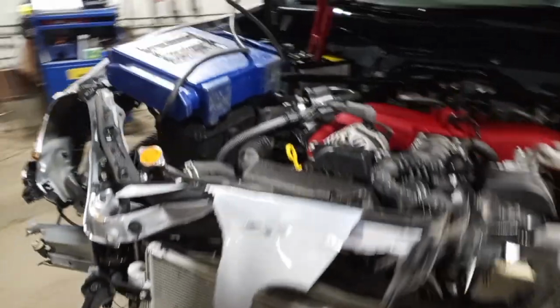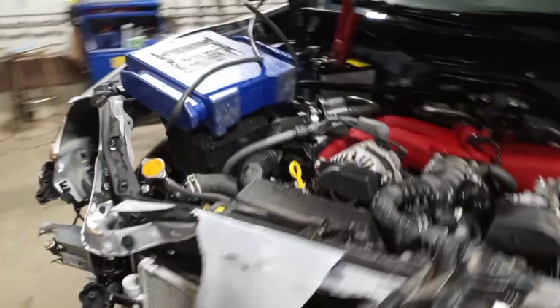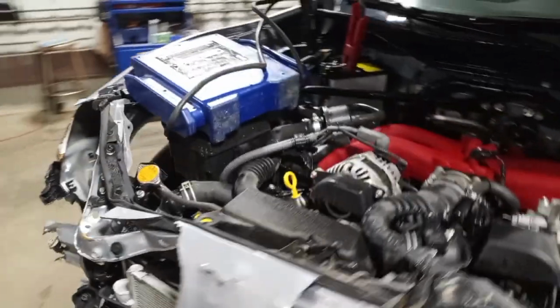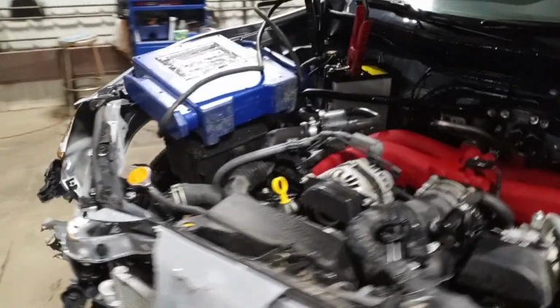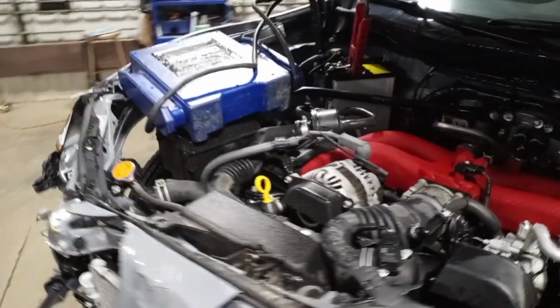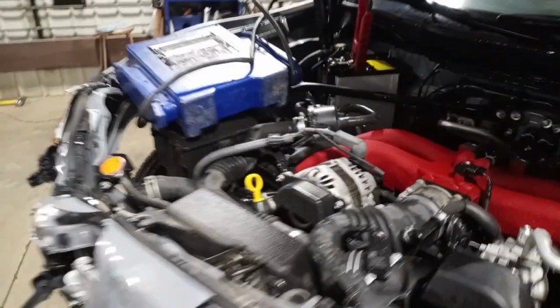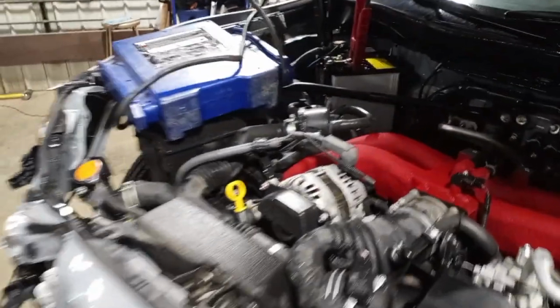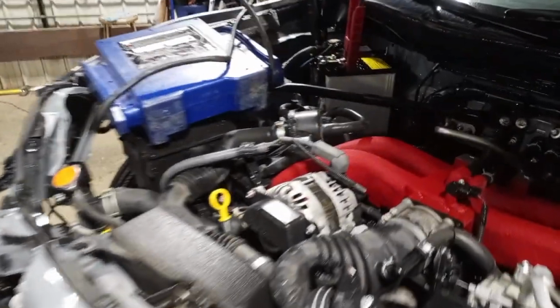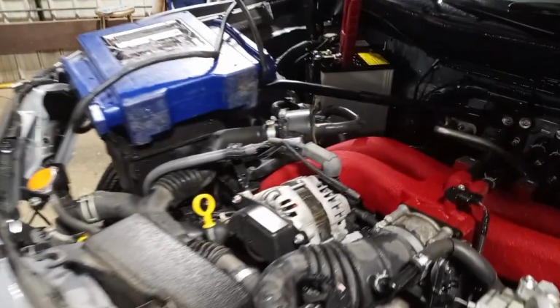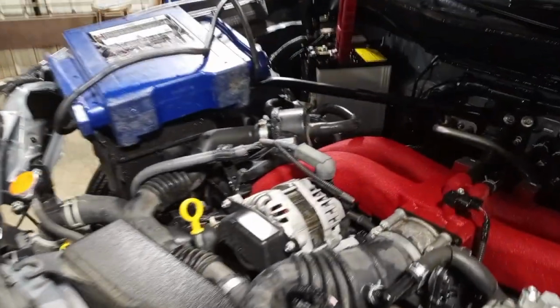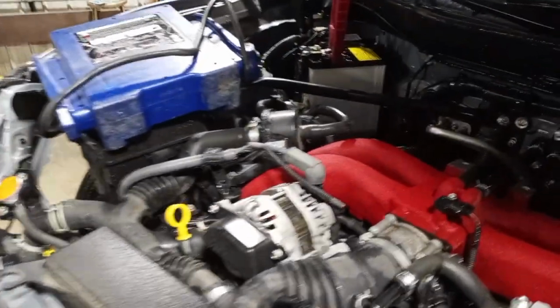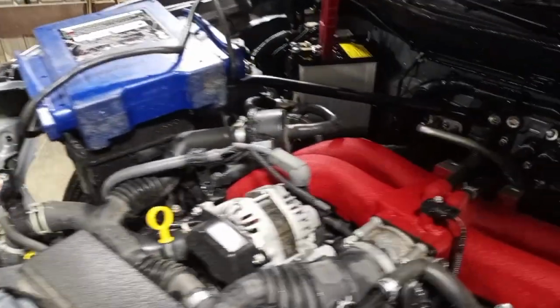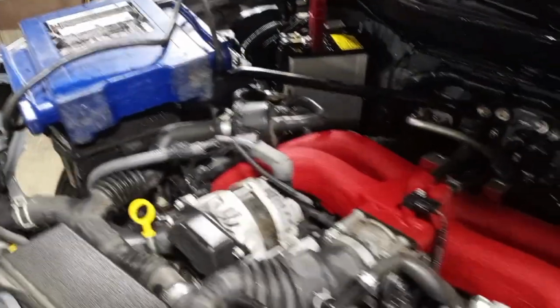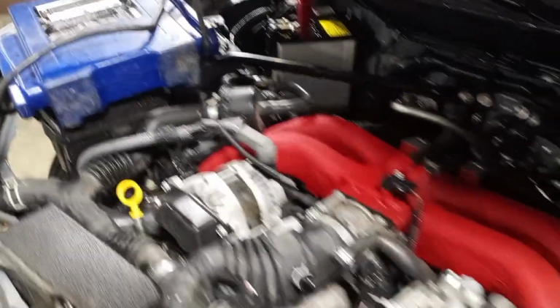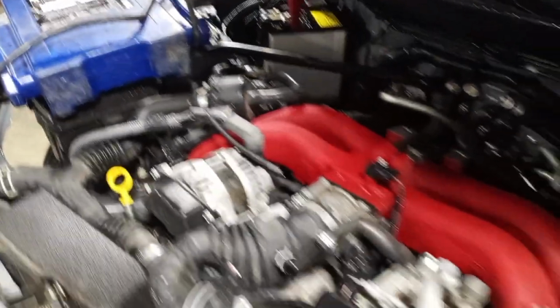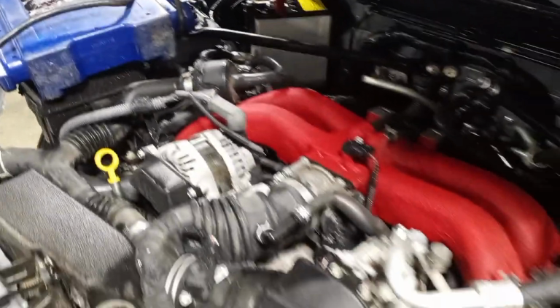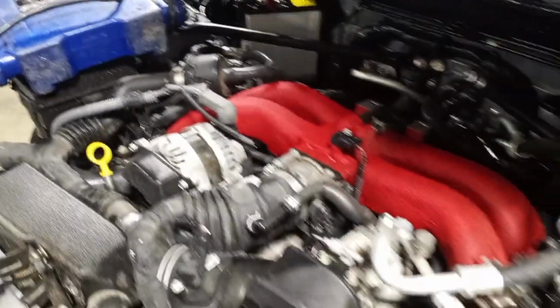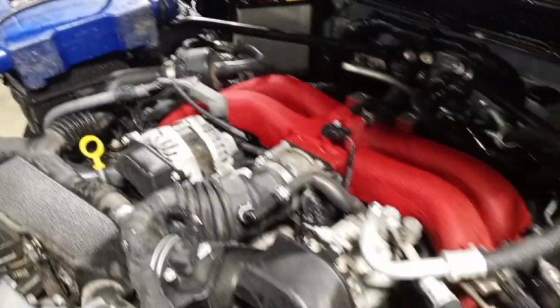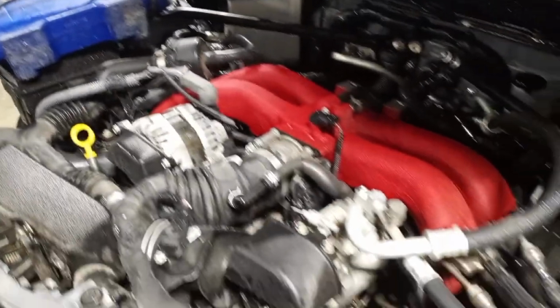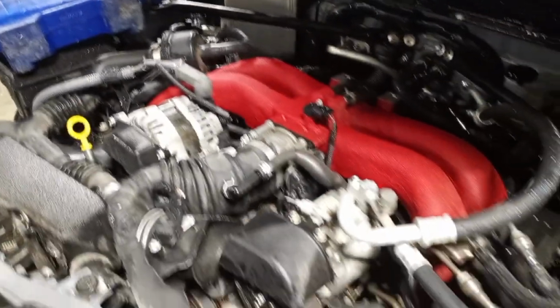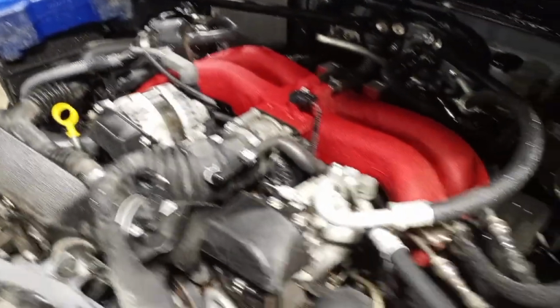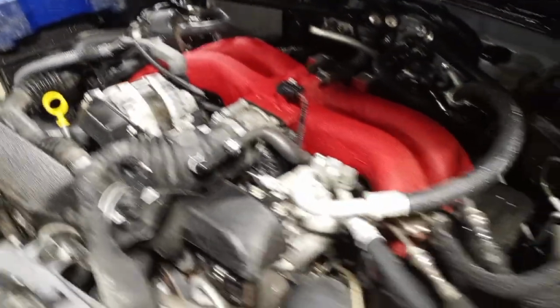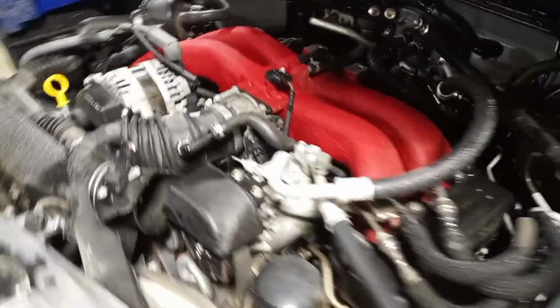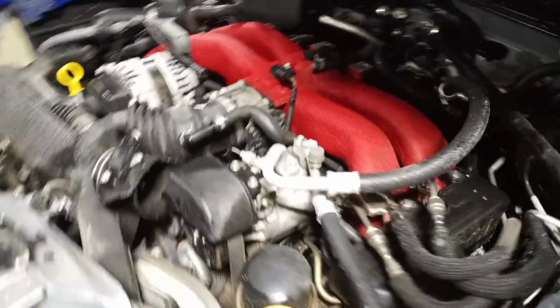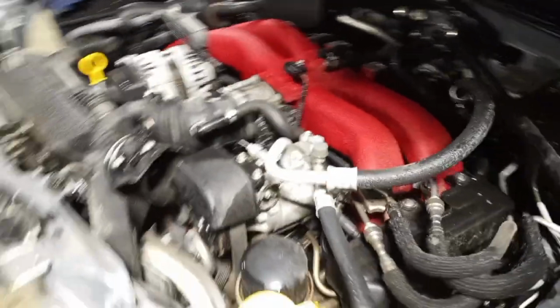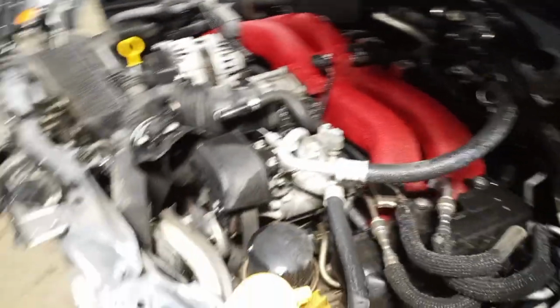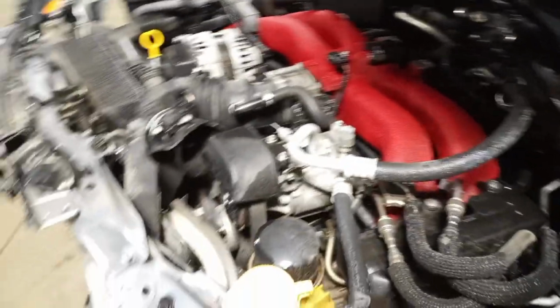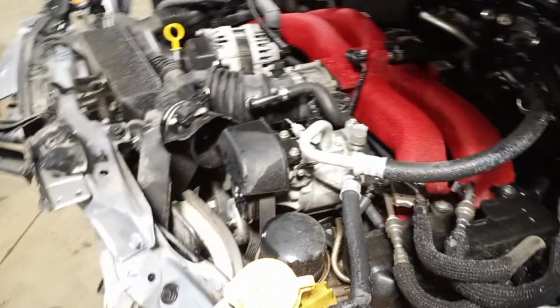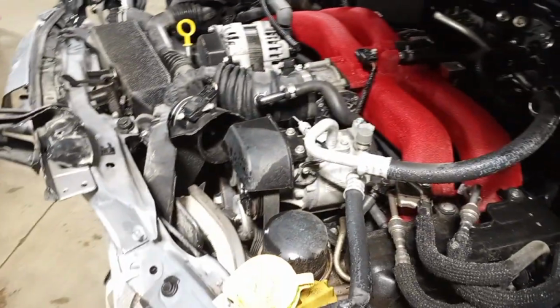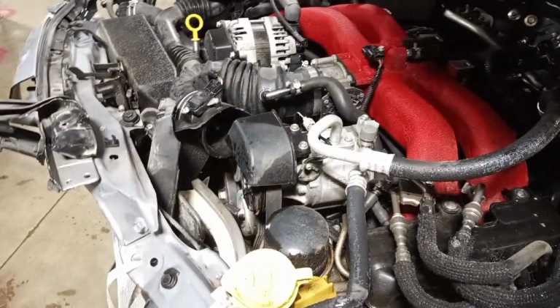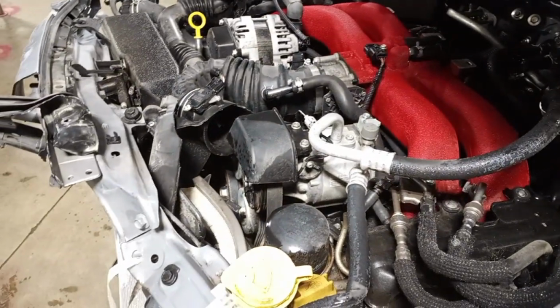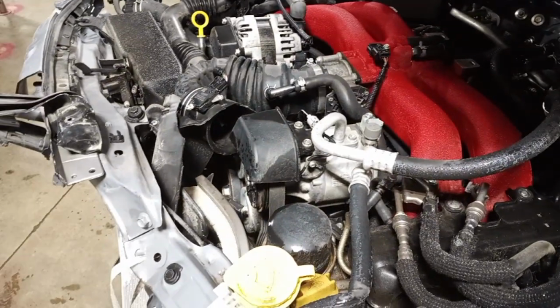Engine is okay in teardown. Here's the damage state at the front of it.